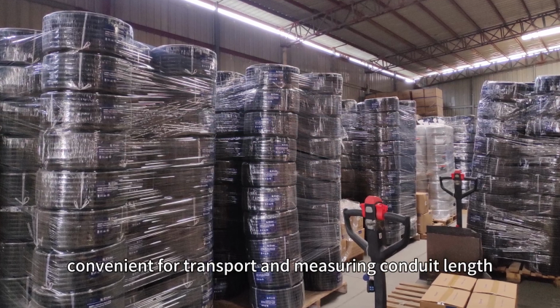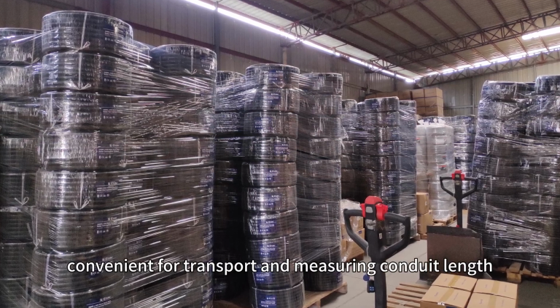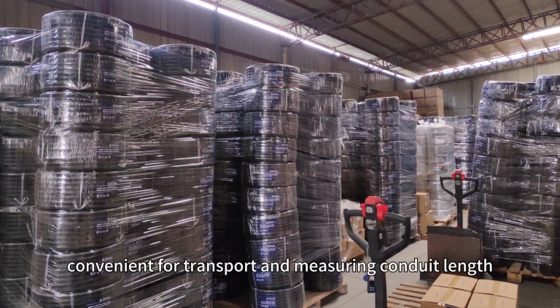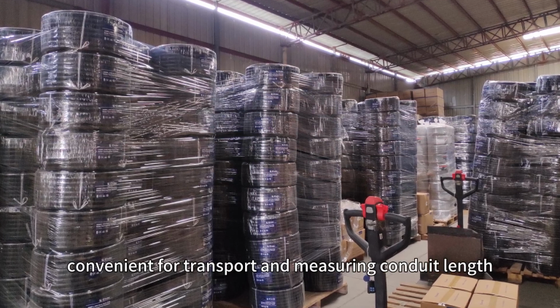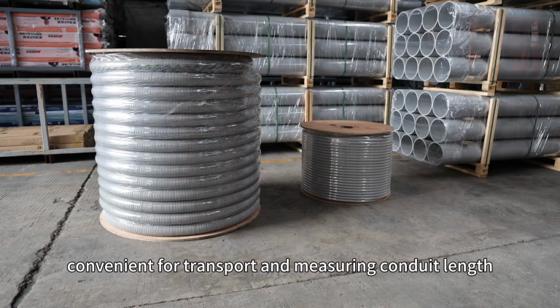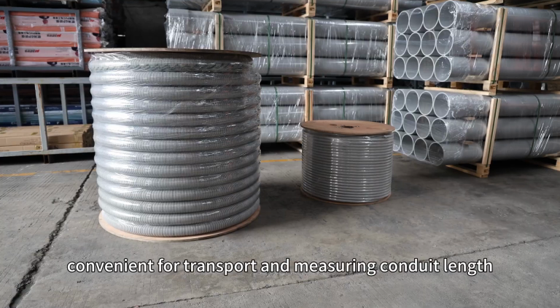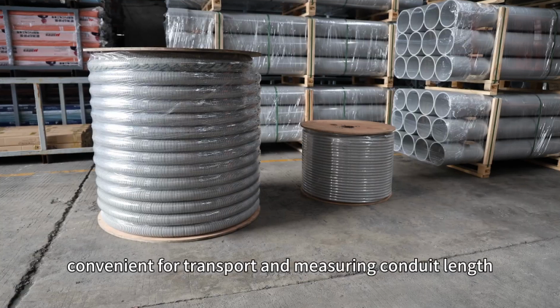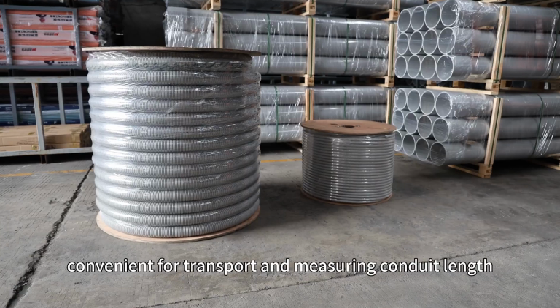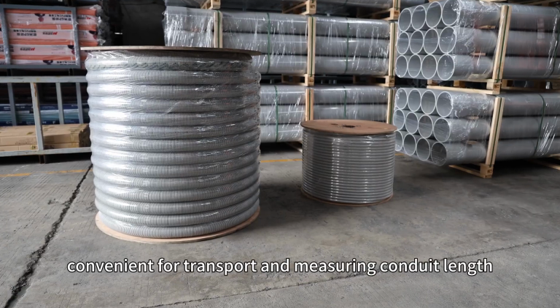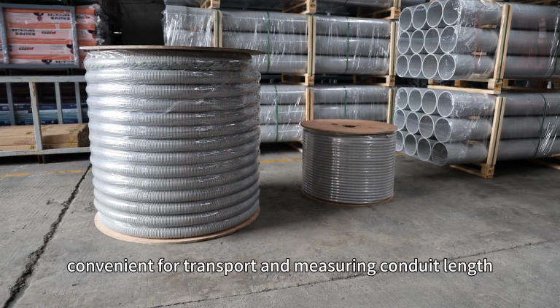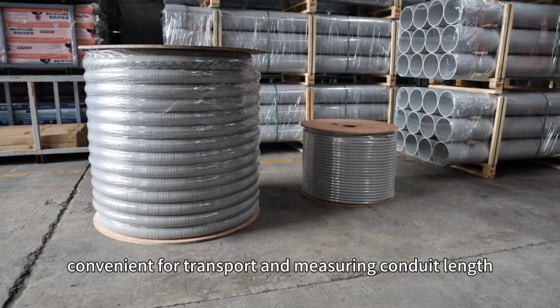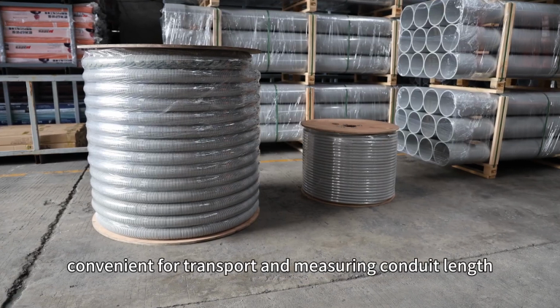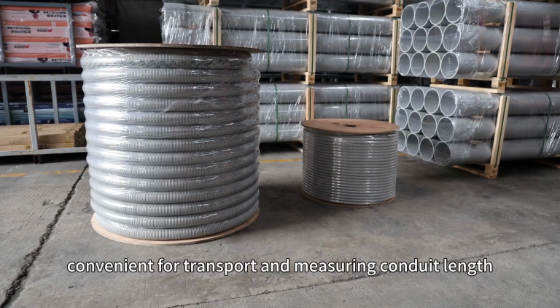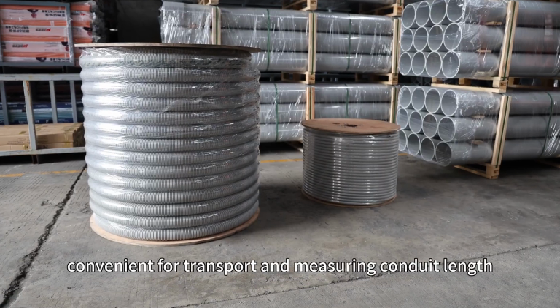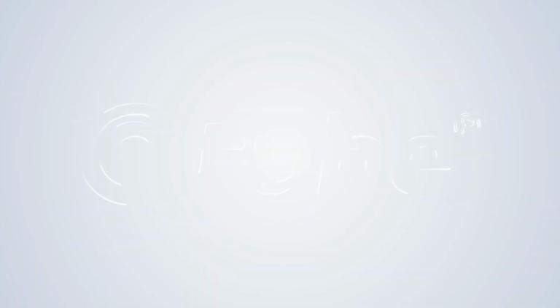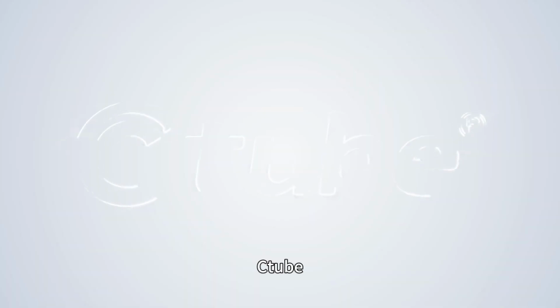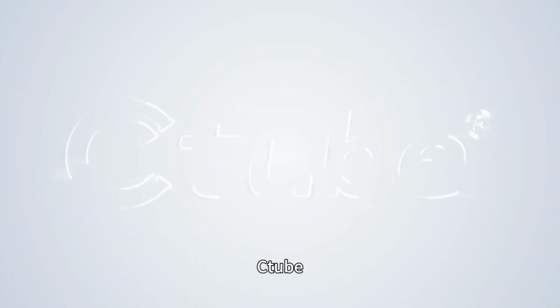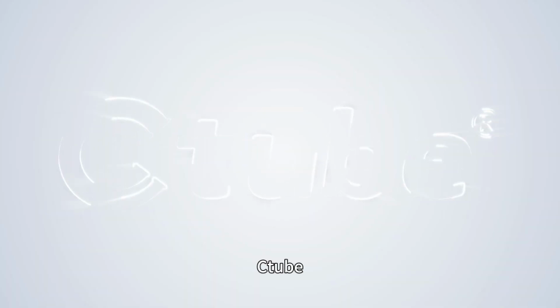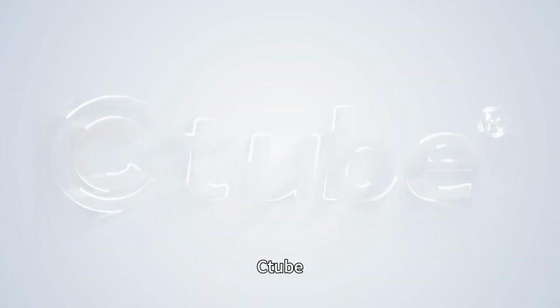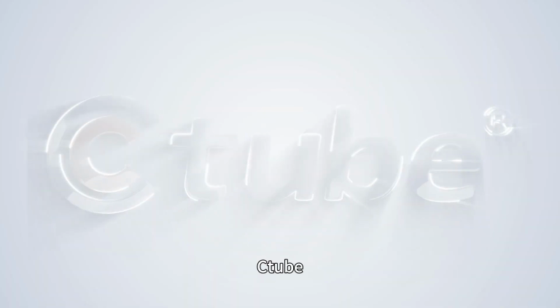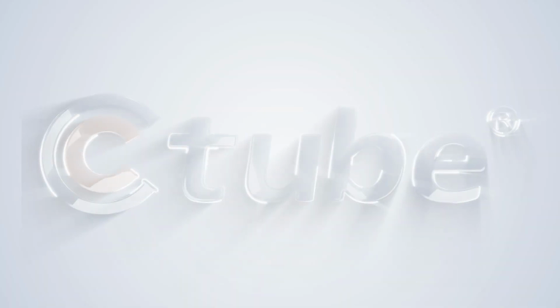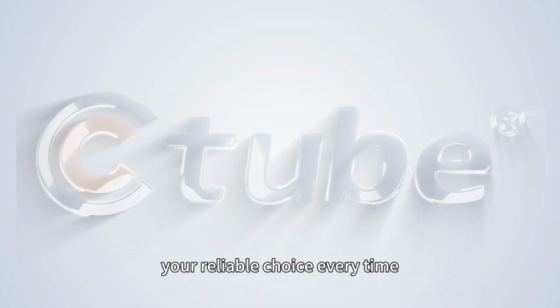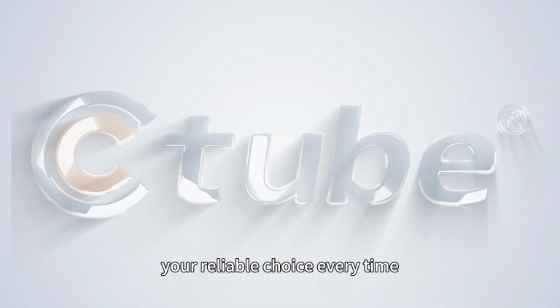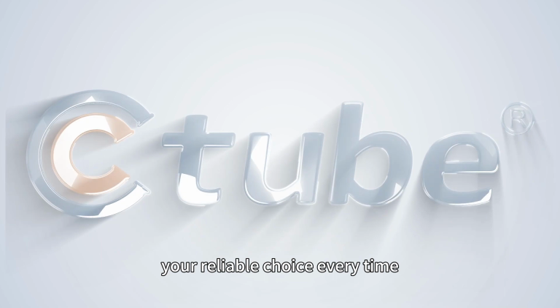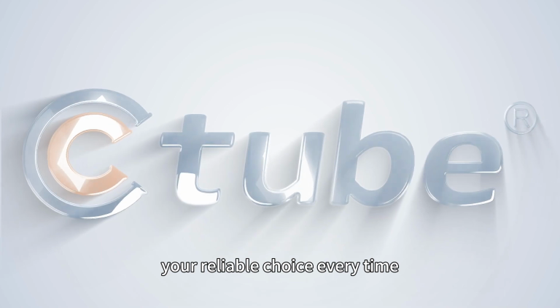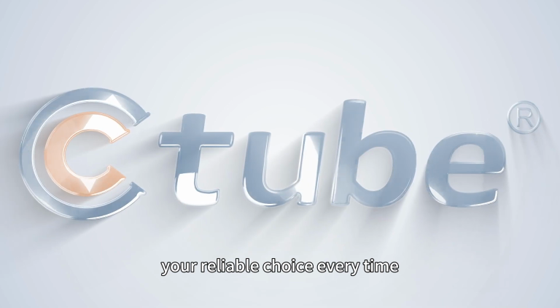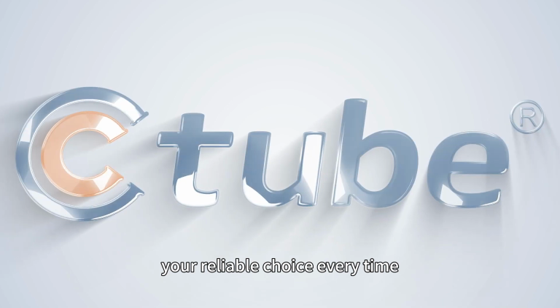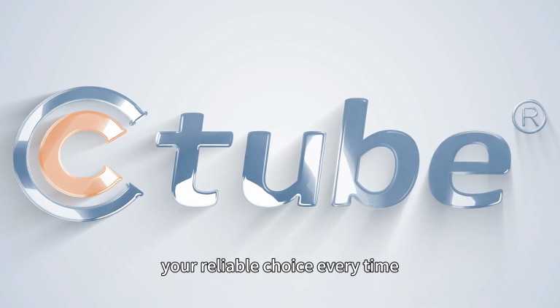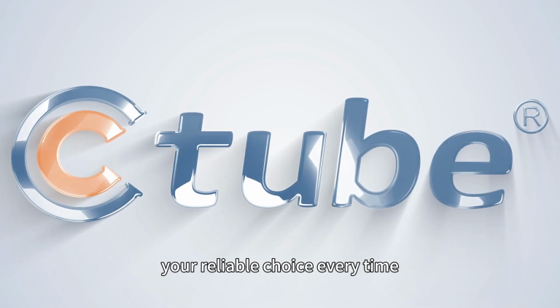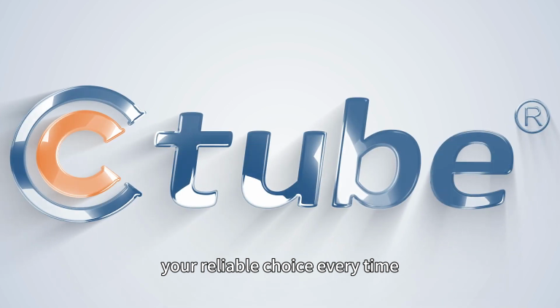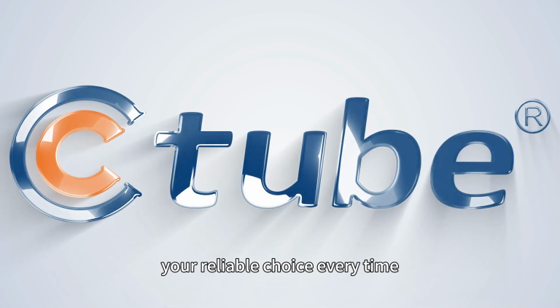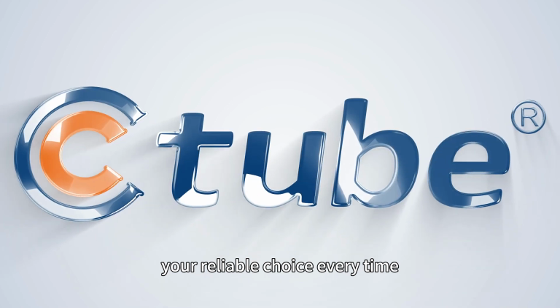For packaging, C-Tube provides conduit in reels or coils, convenient for transport and measuring conduit at length. C-Tube: your reliable choice every time.